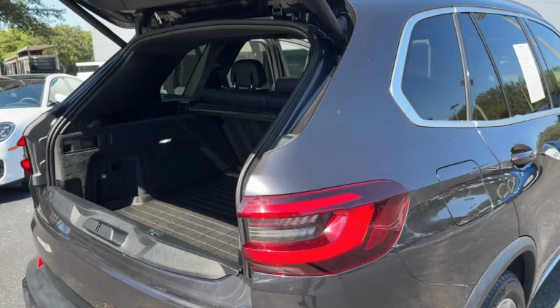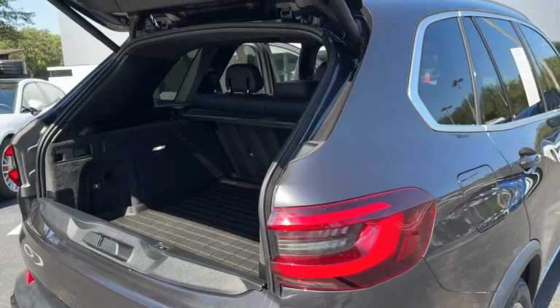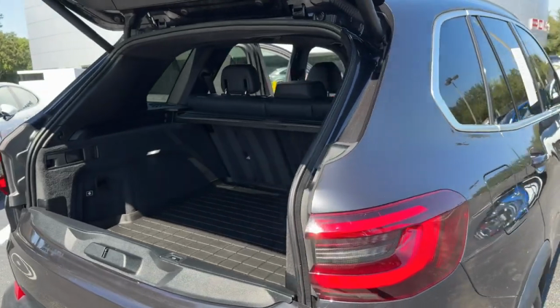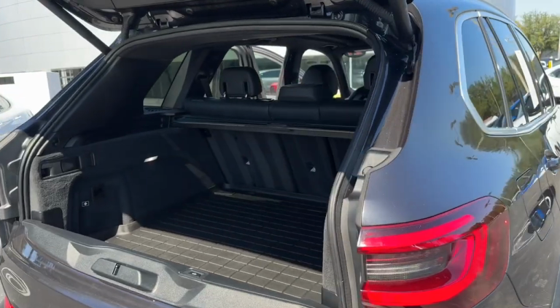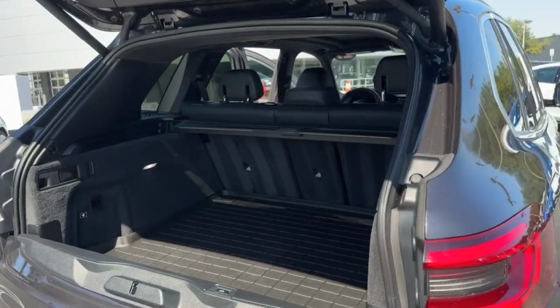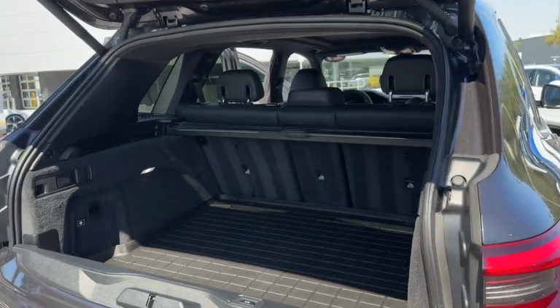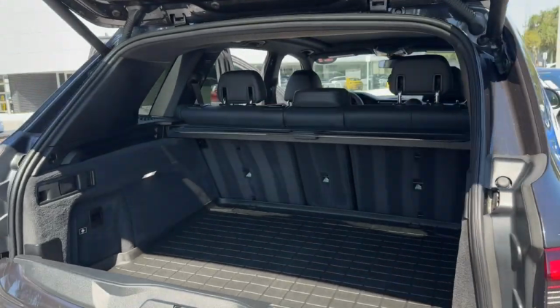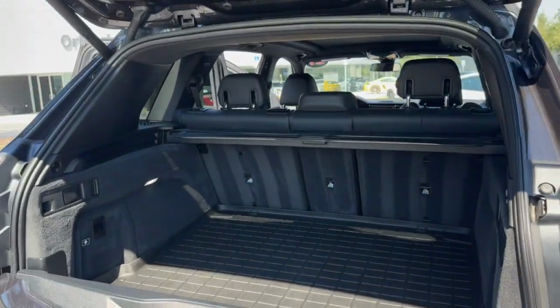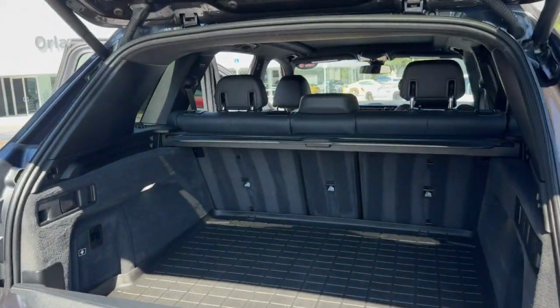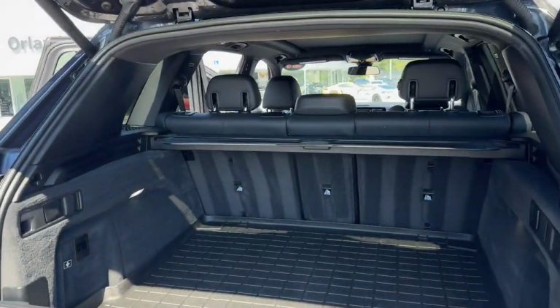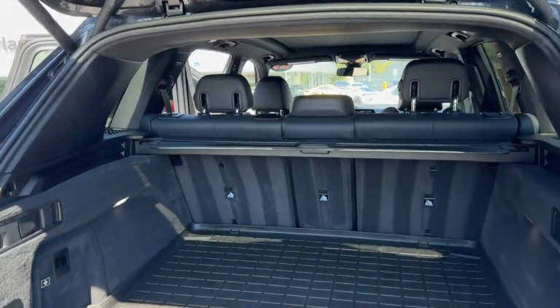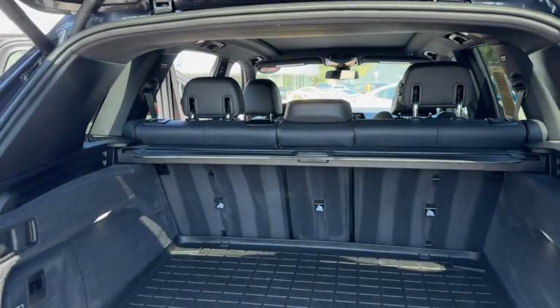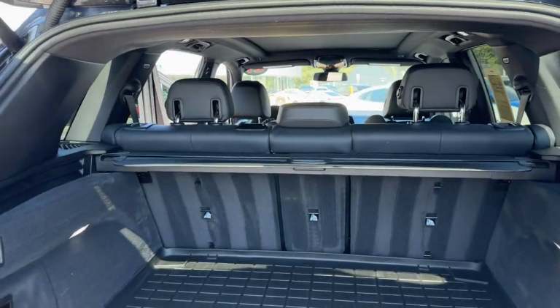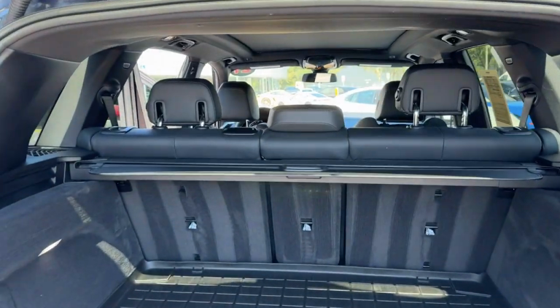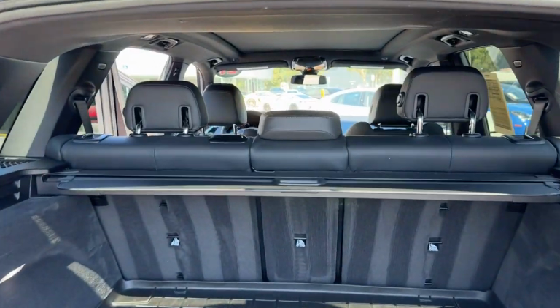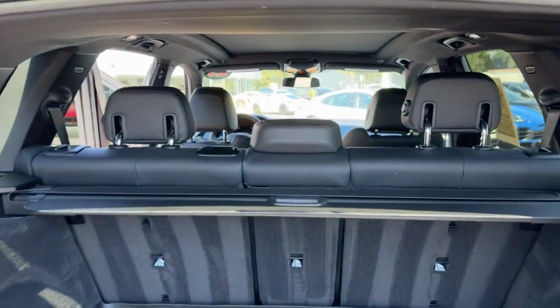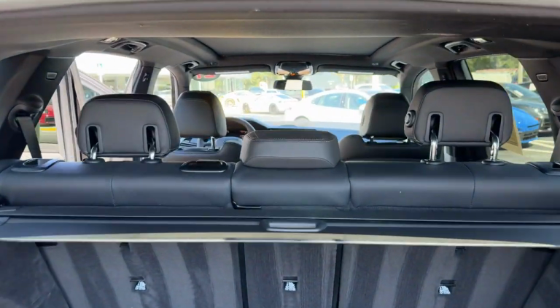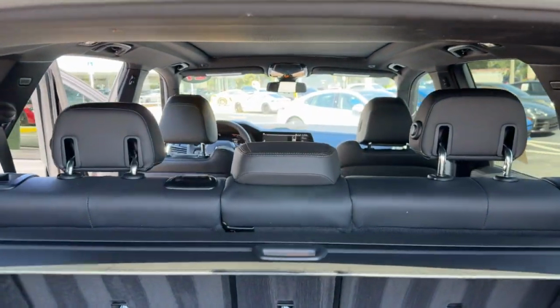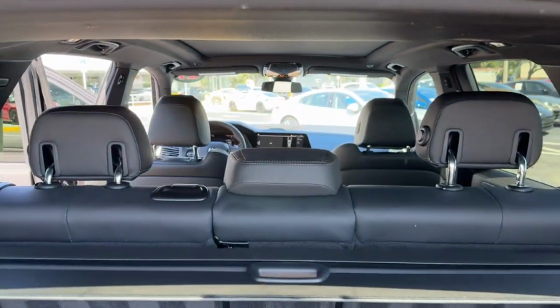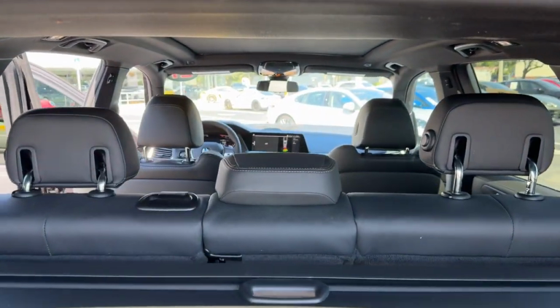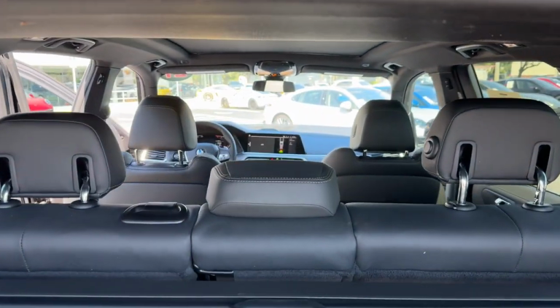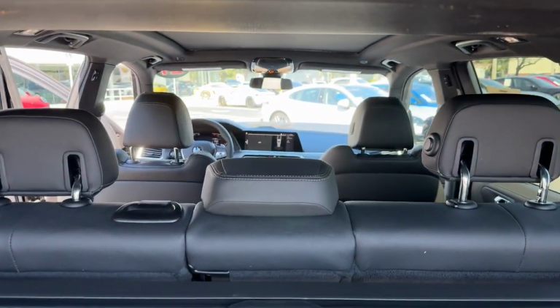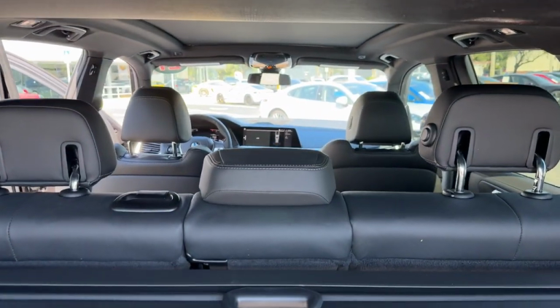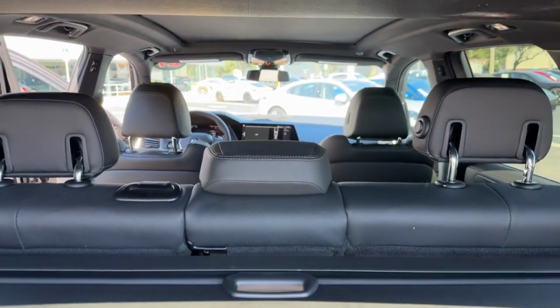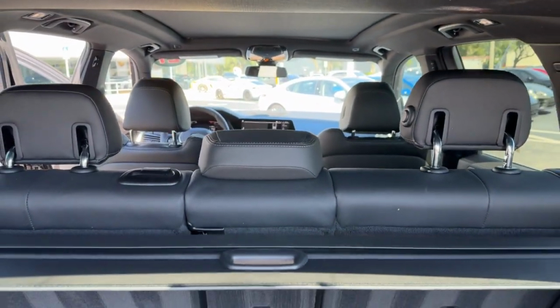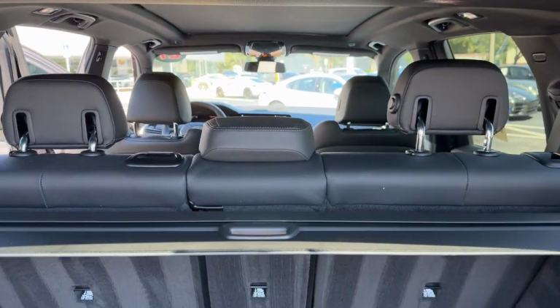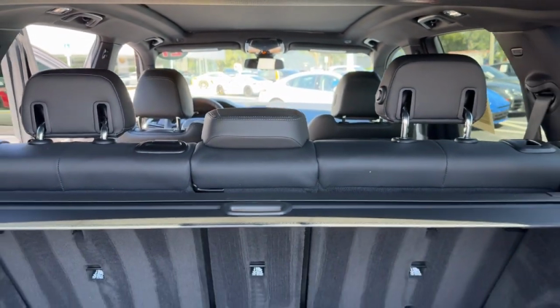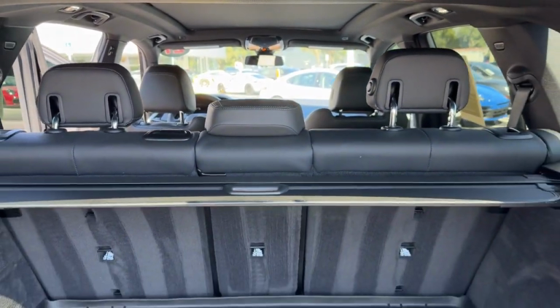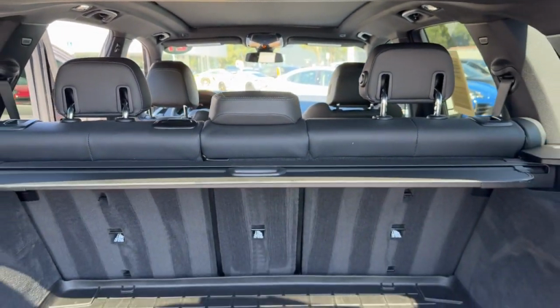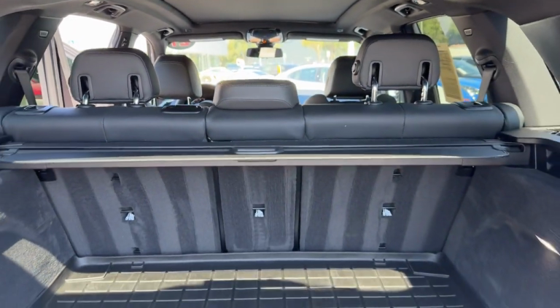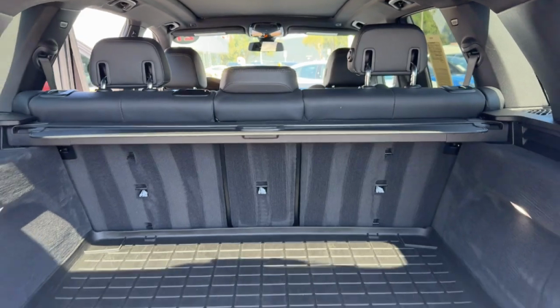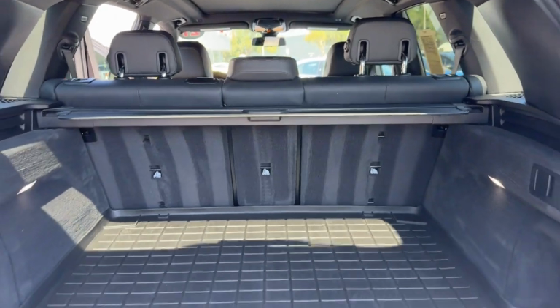This rugged cargo hauler is the safe, connected, driver-centered performance vehicle you've been searching for.